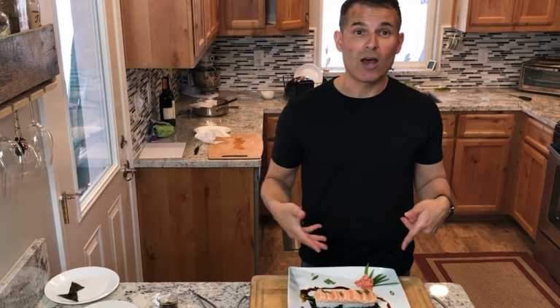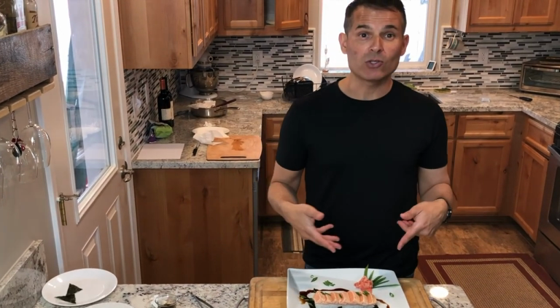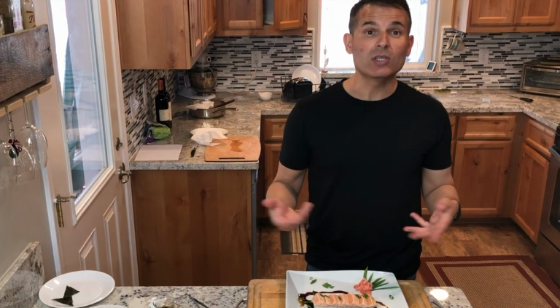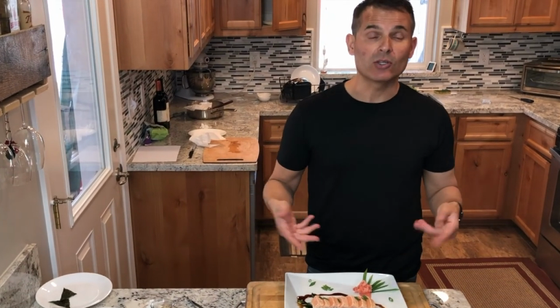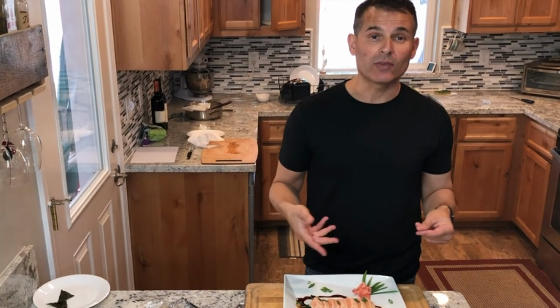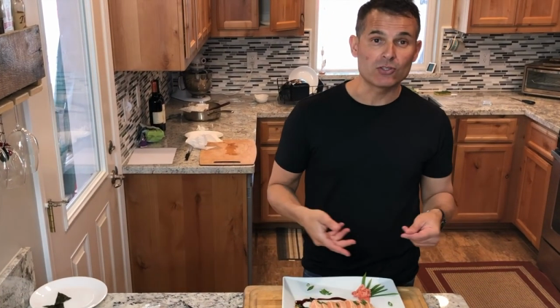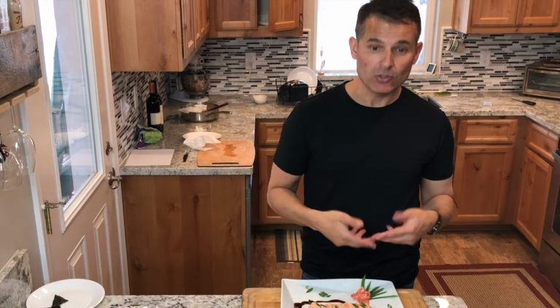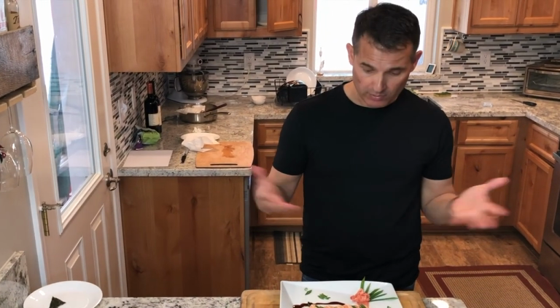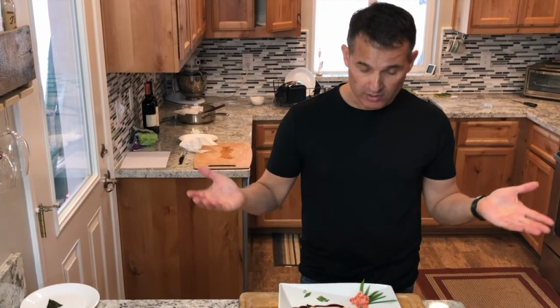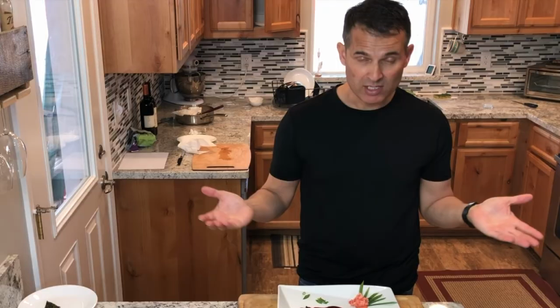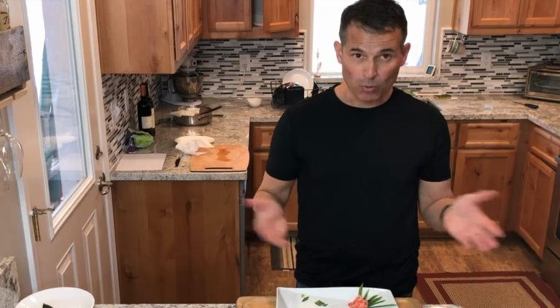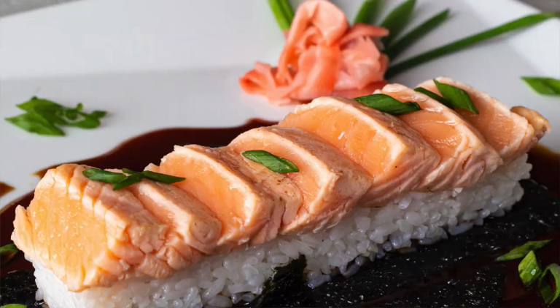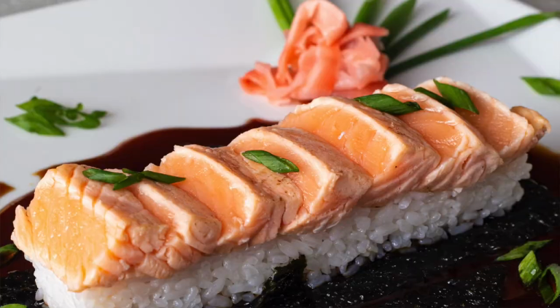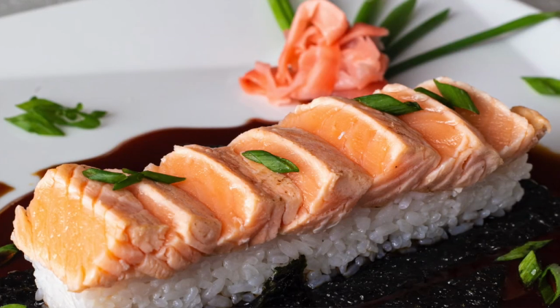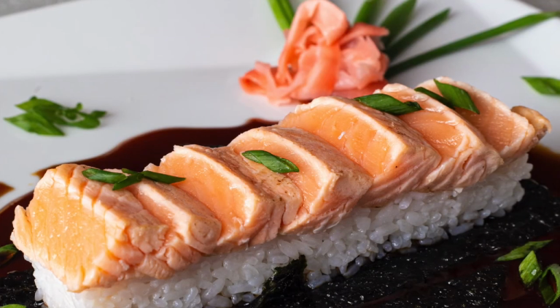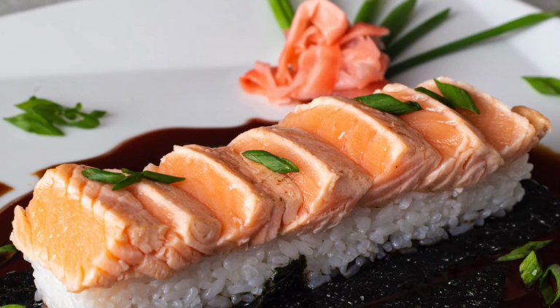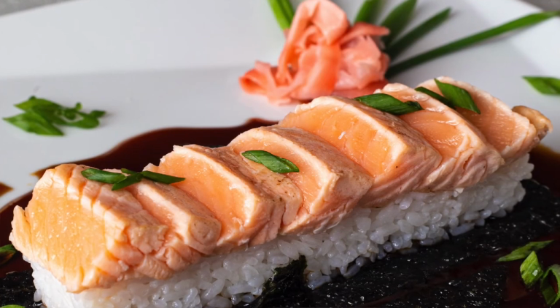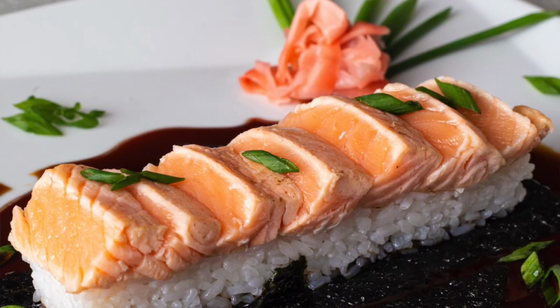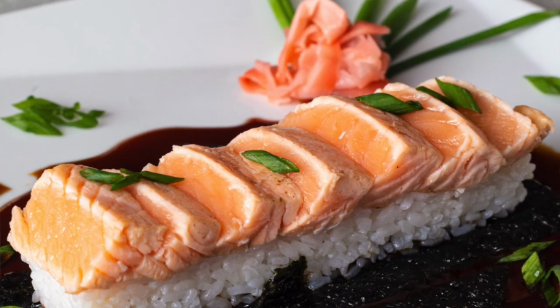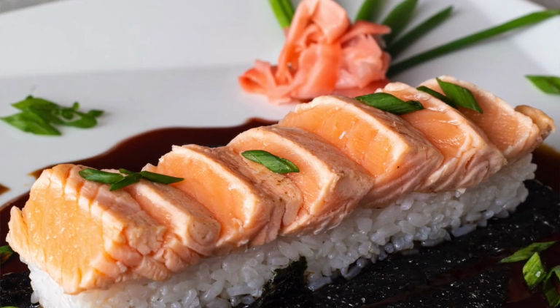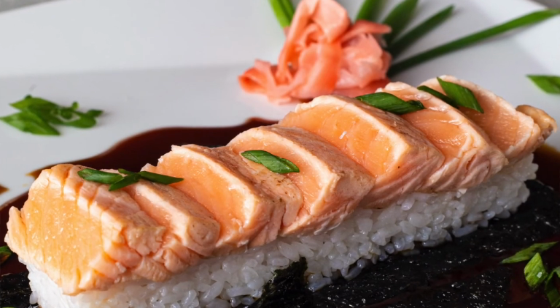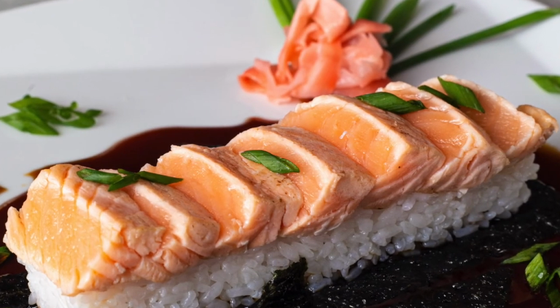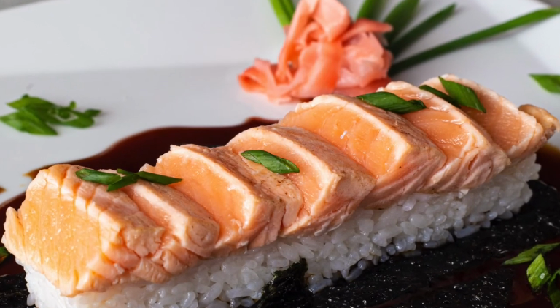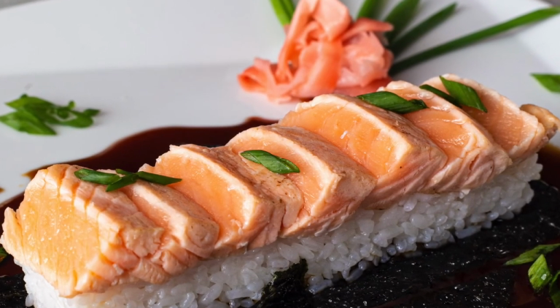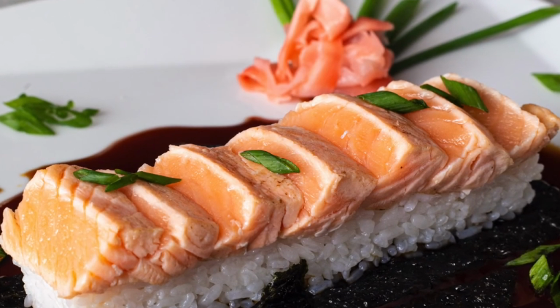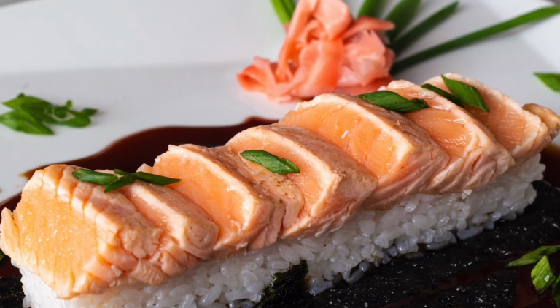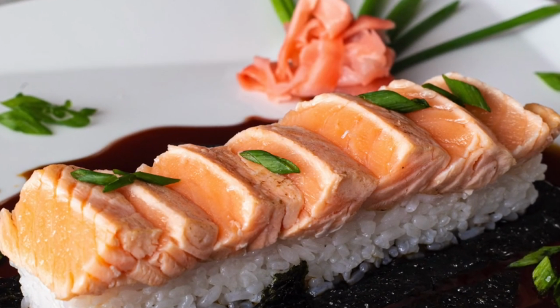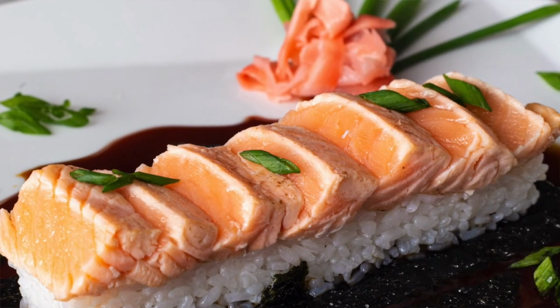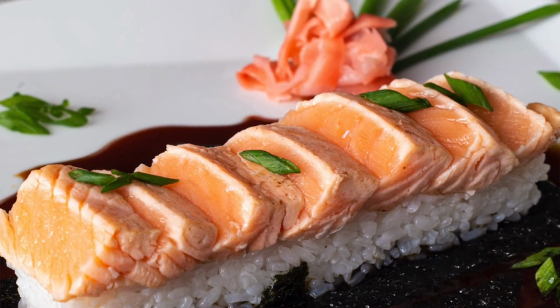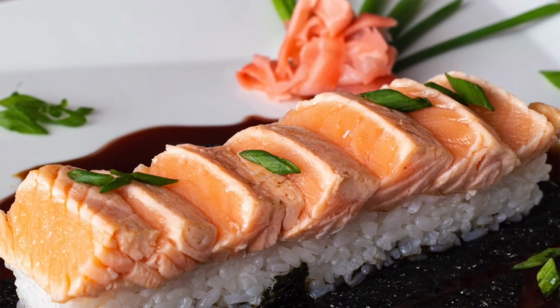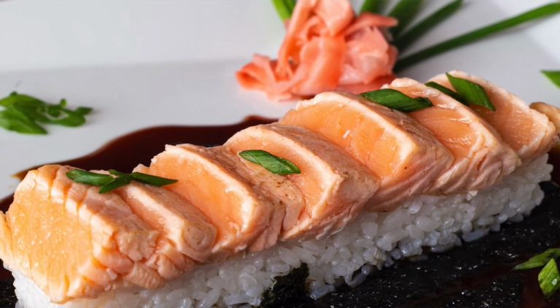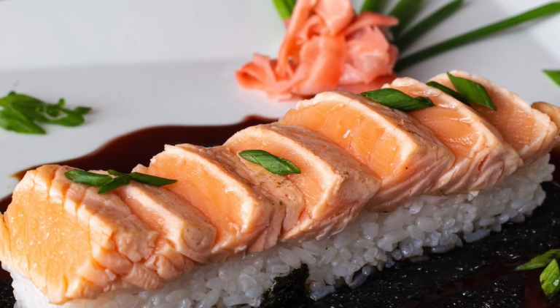Now you can cook this too — it's a simple sushi salmon dish. You don't have to roll it for easy preparation.